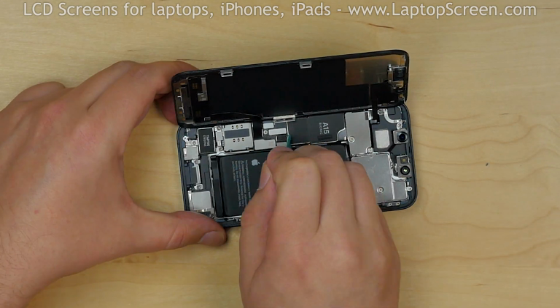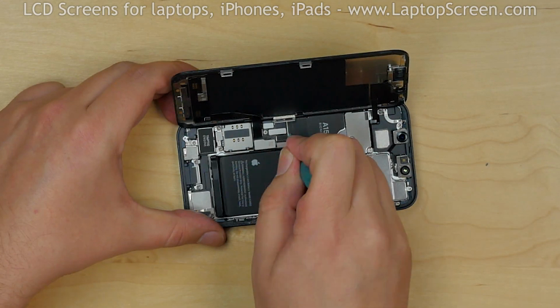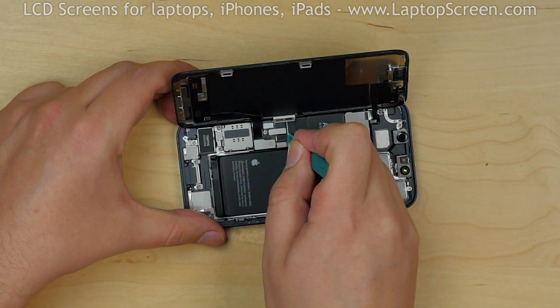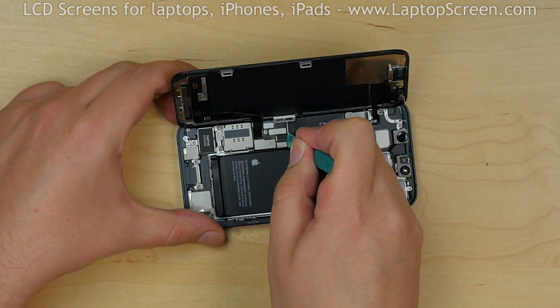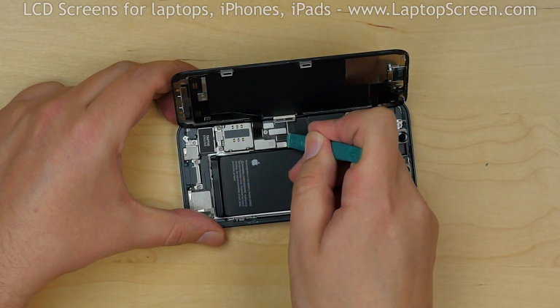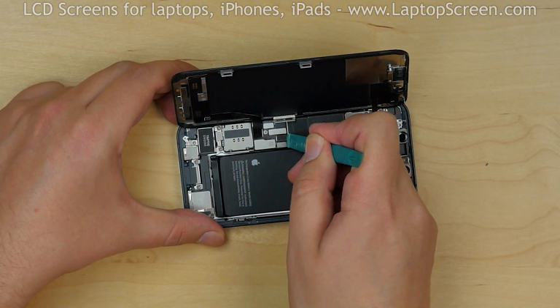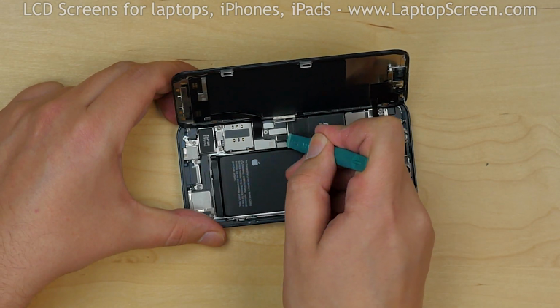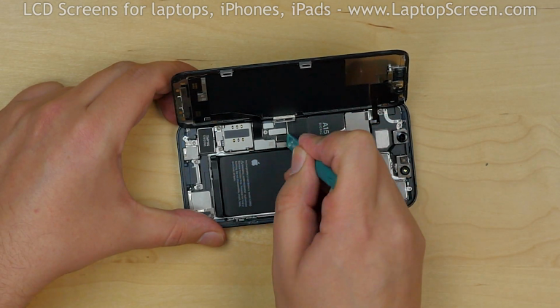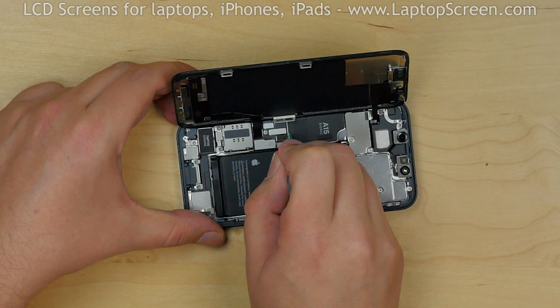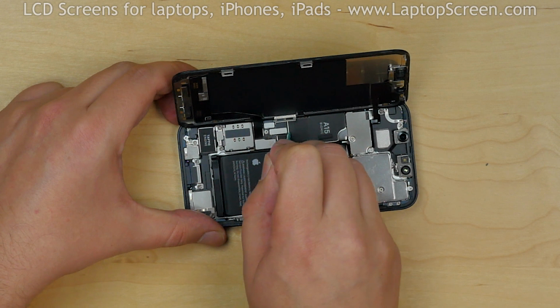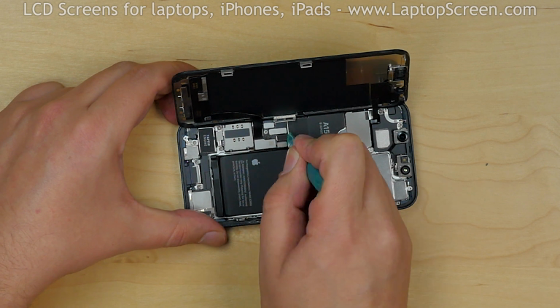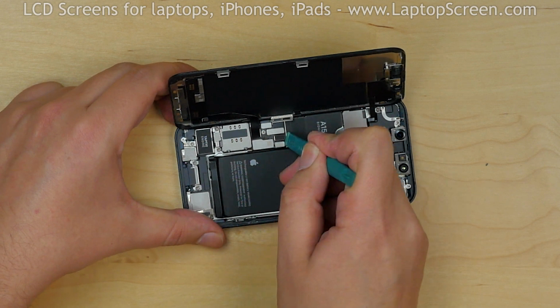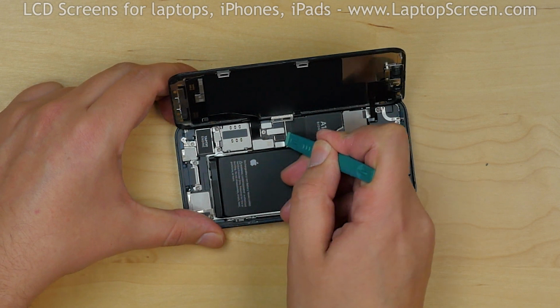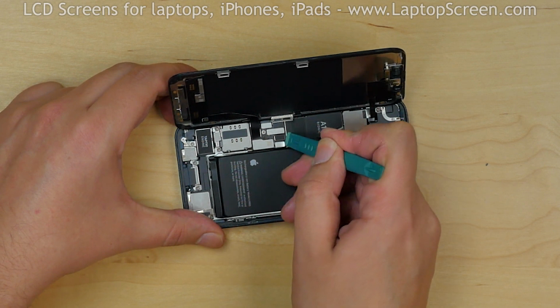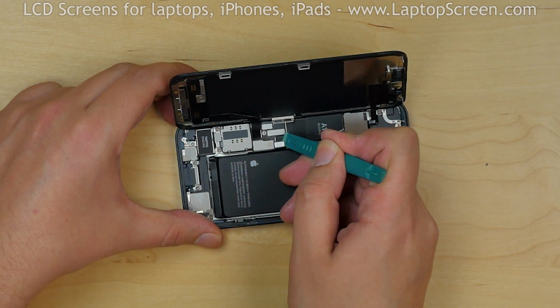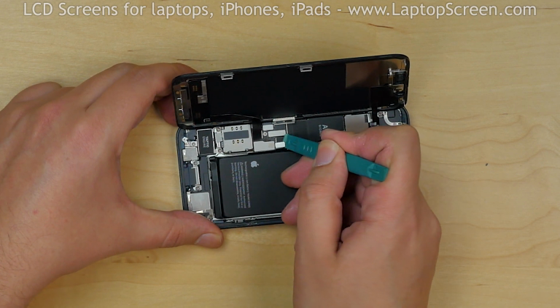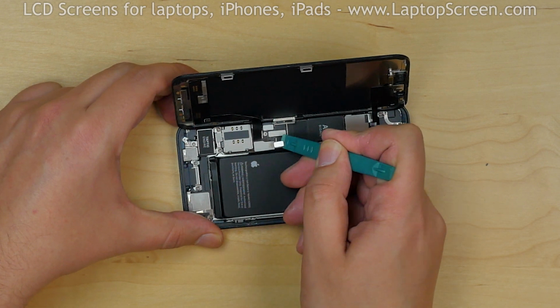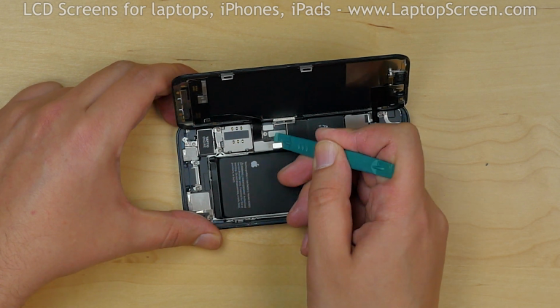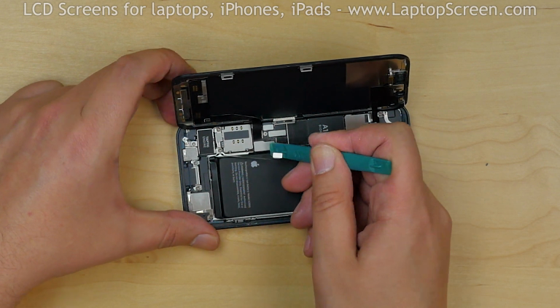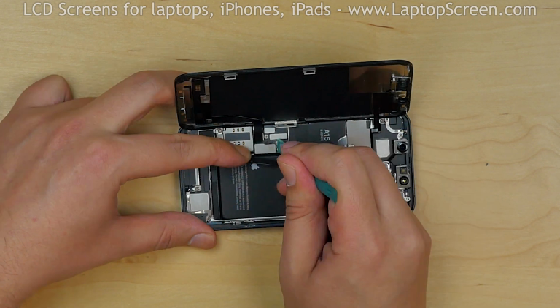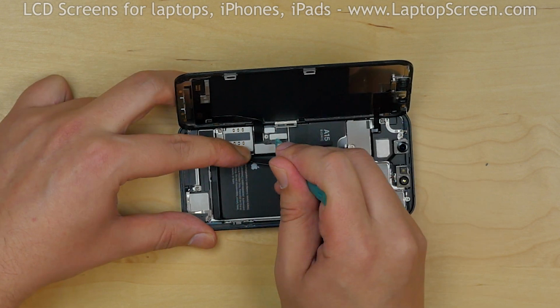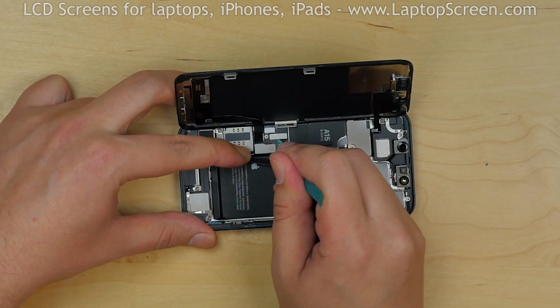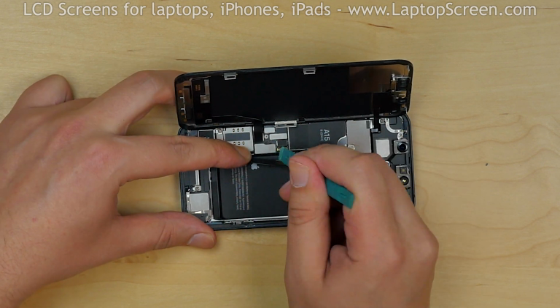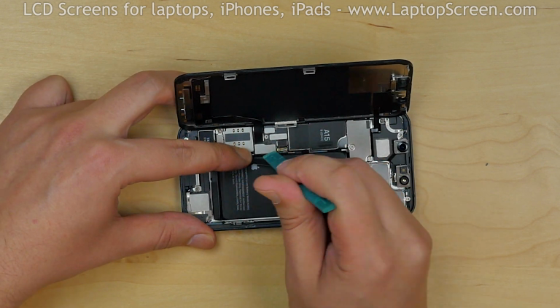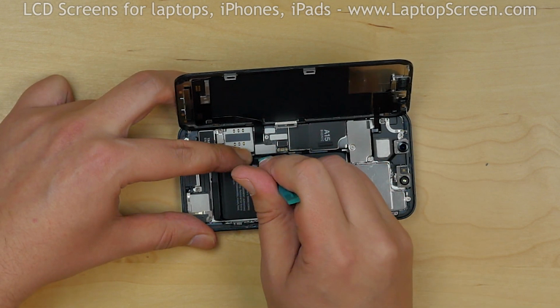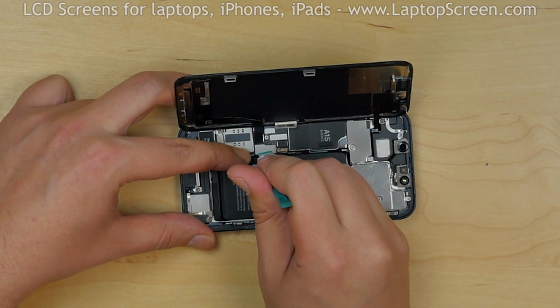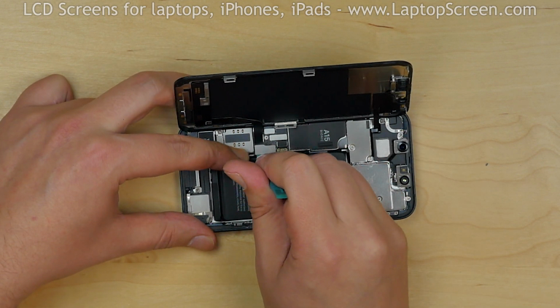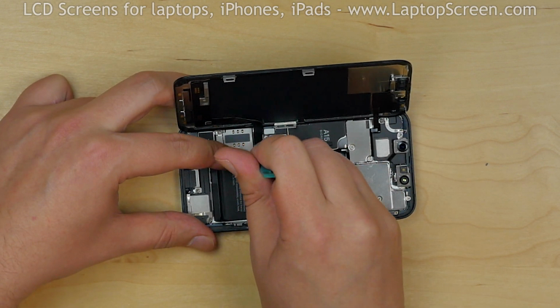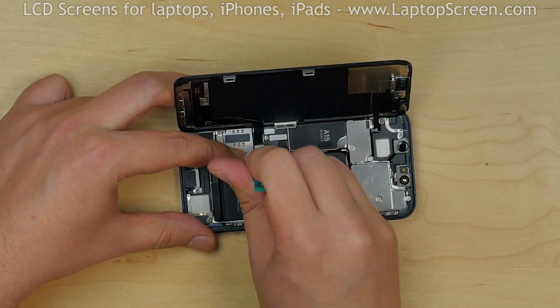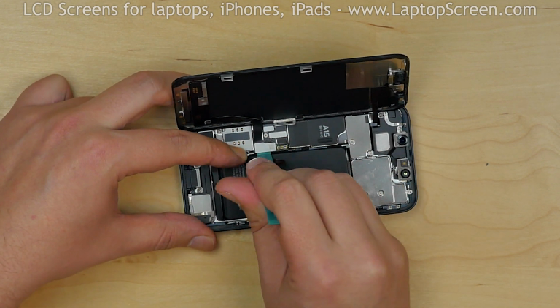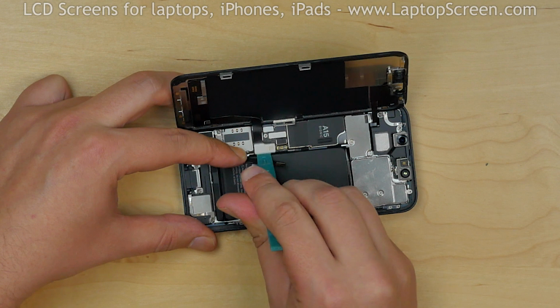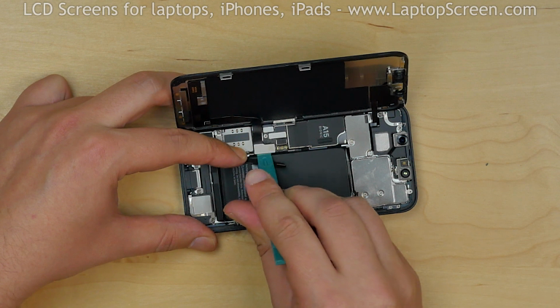To prevent a short circuit, disconnect the battery connector. Using the same plastic pick, open the LCD connector.